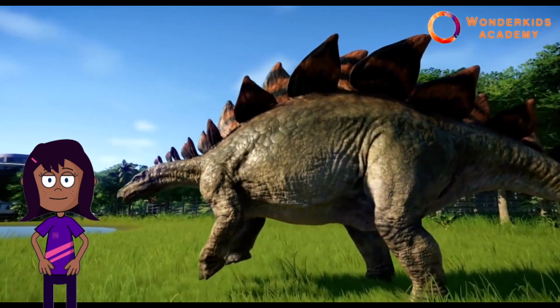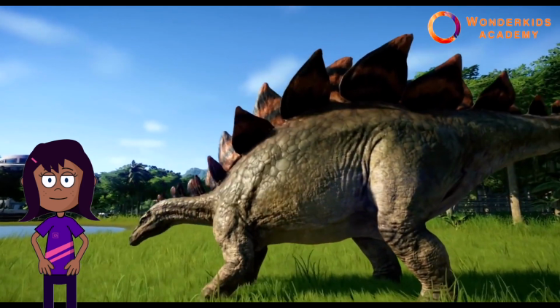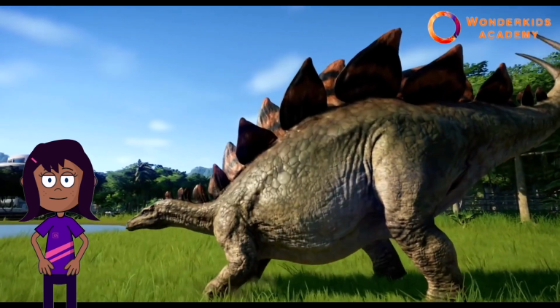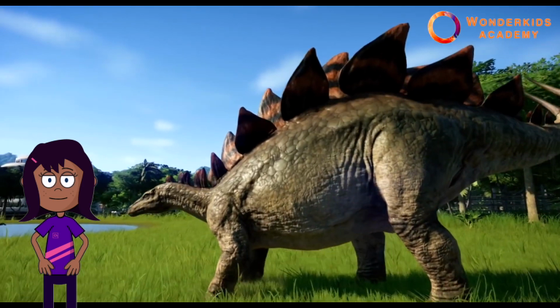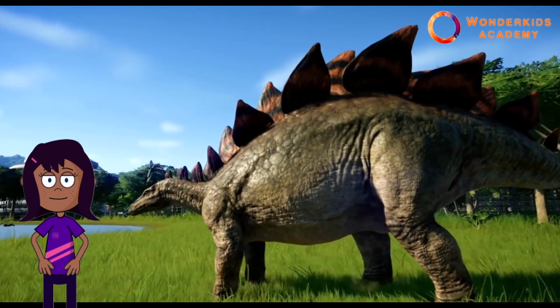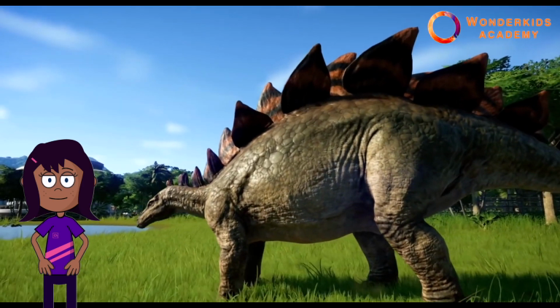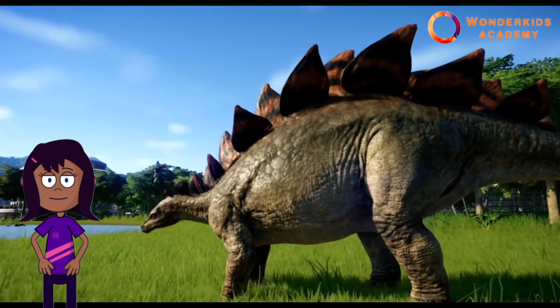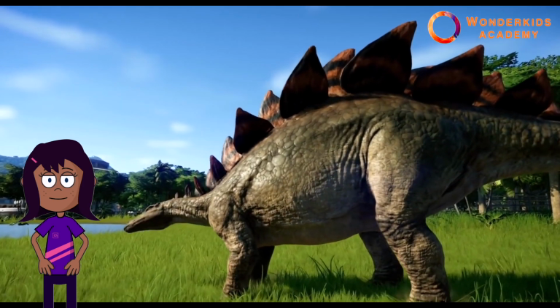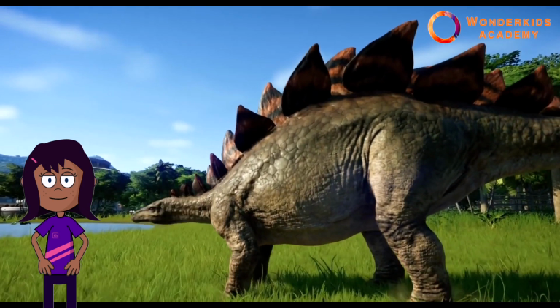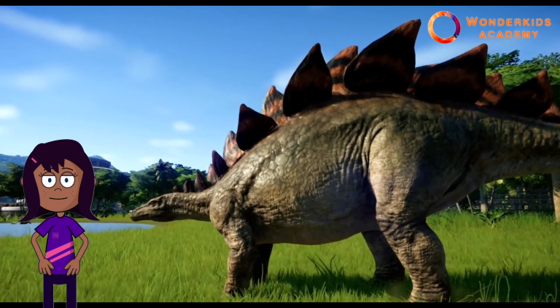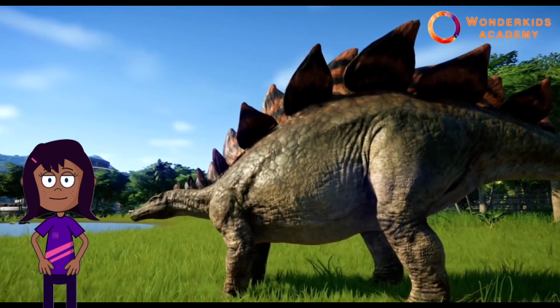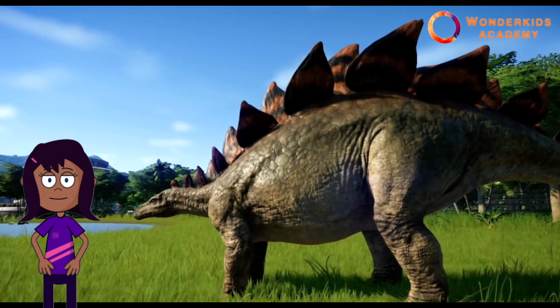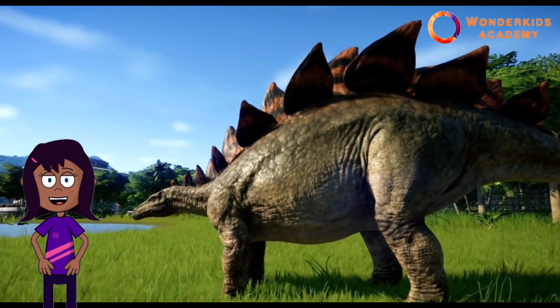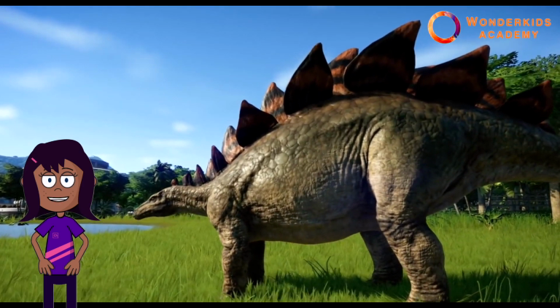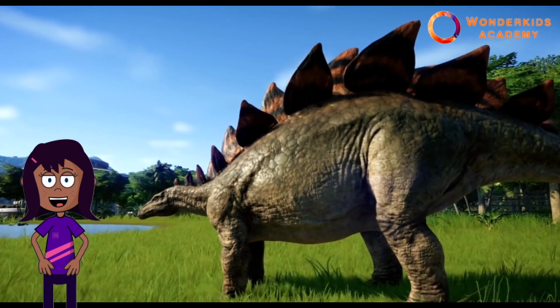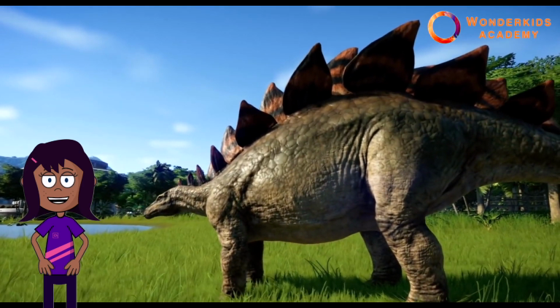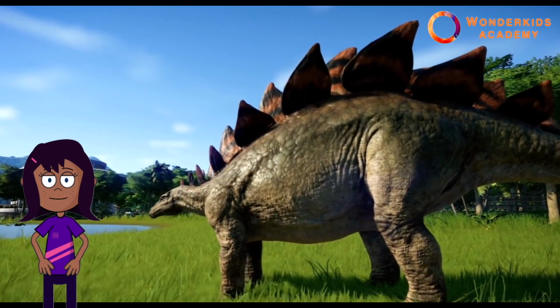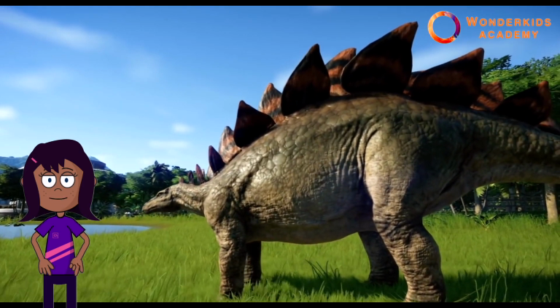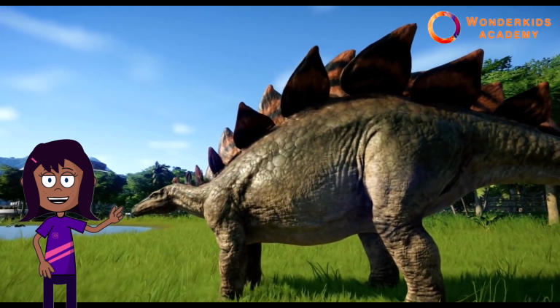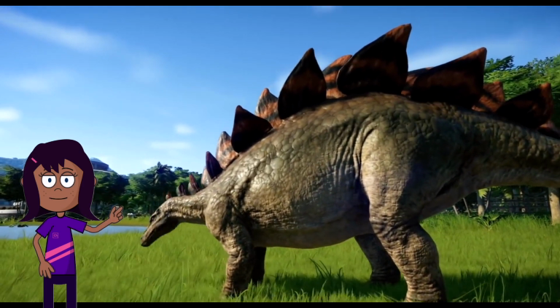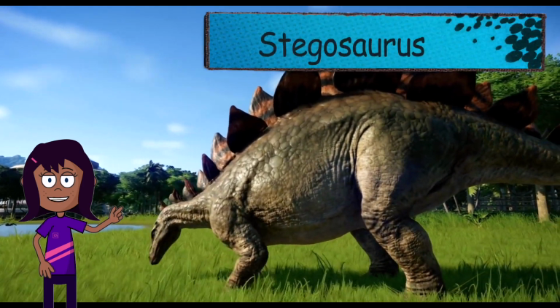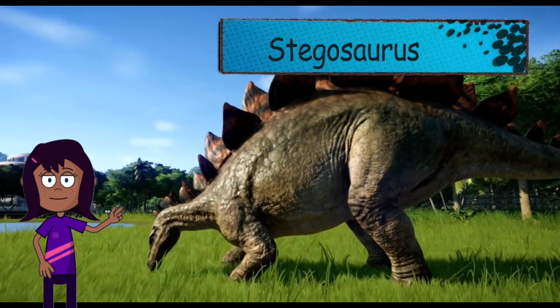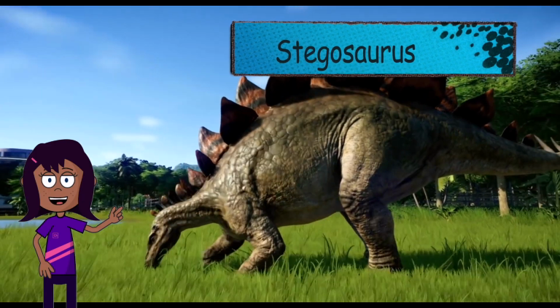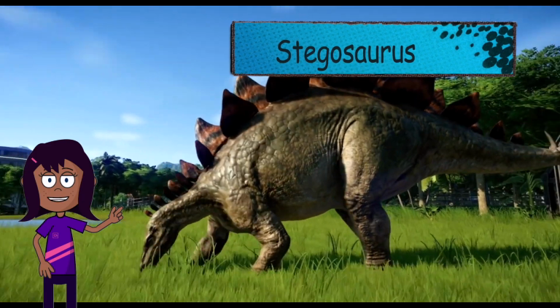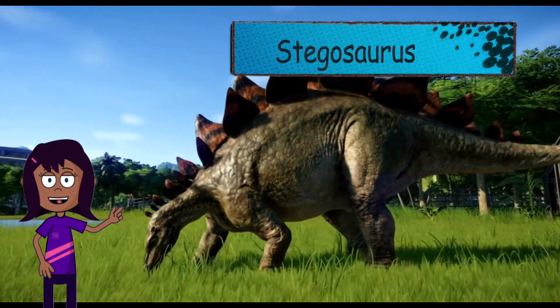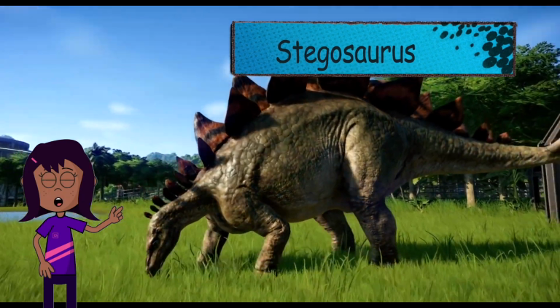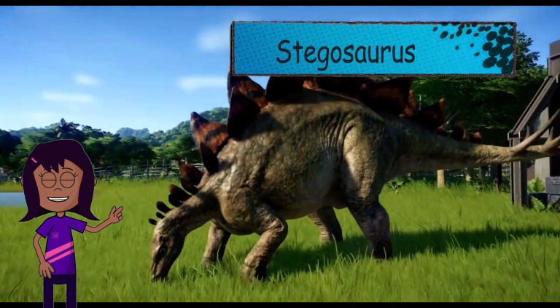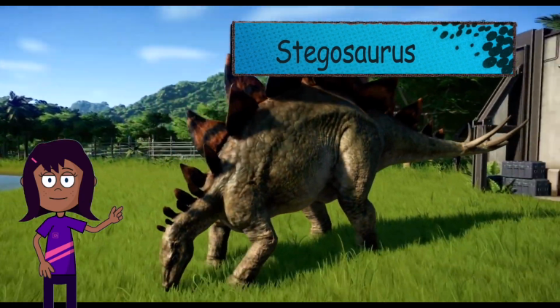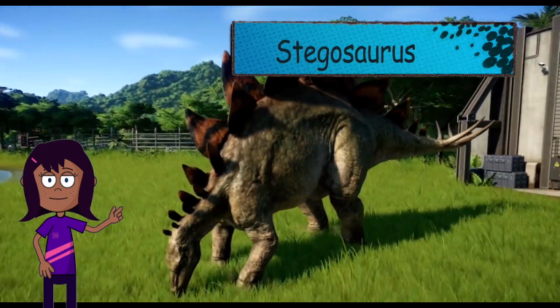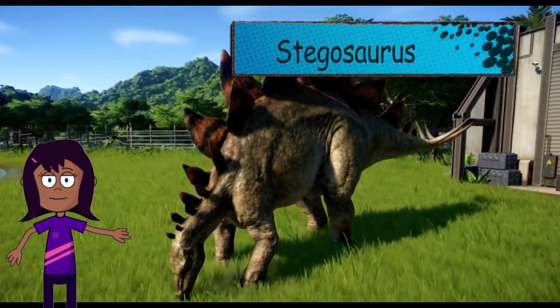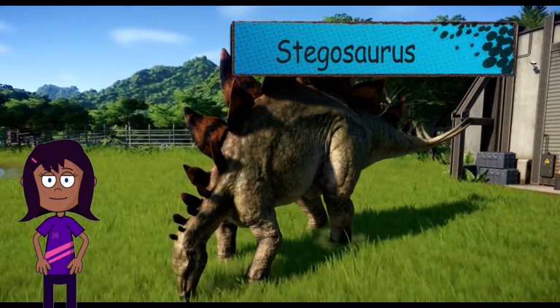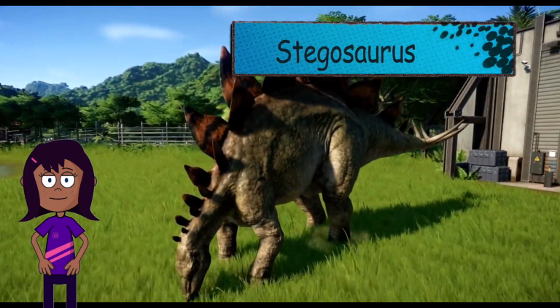A stegosaurus! That's right, this is a stegosaurus. Wow!